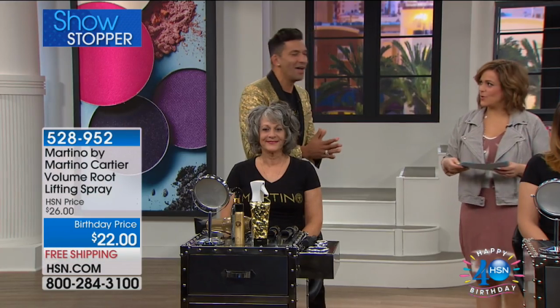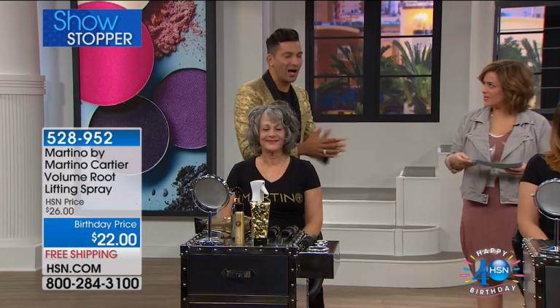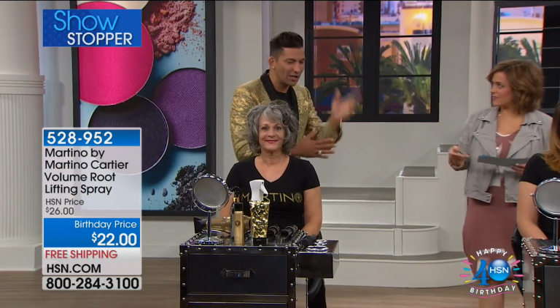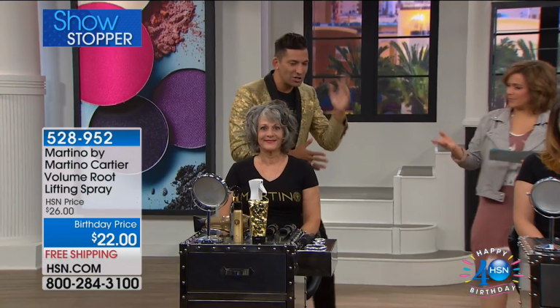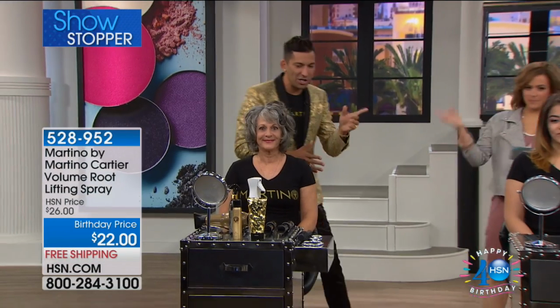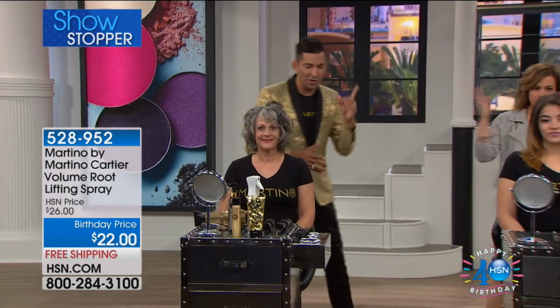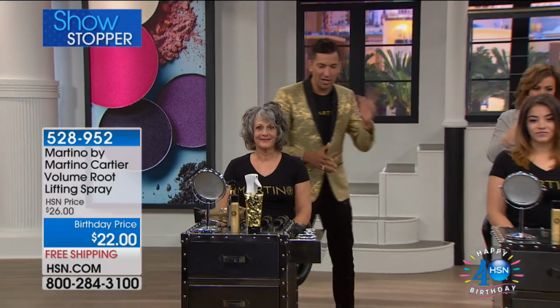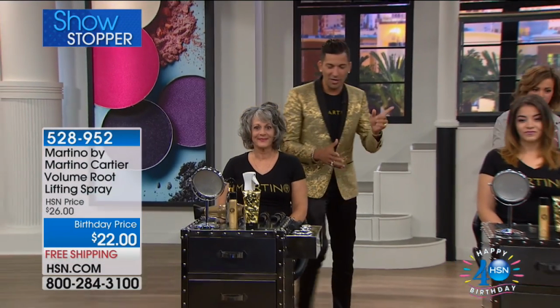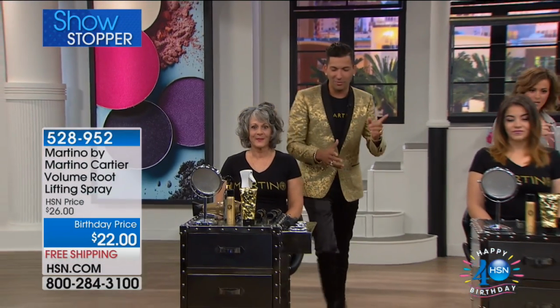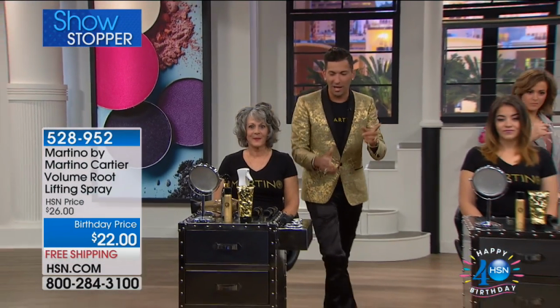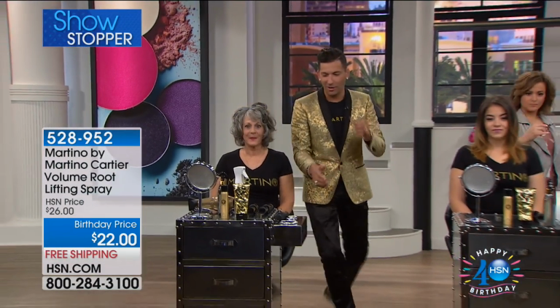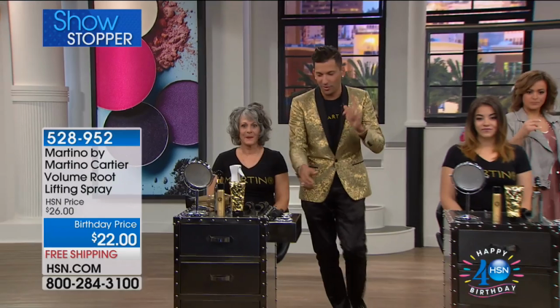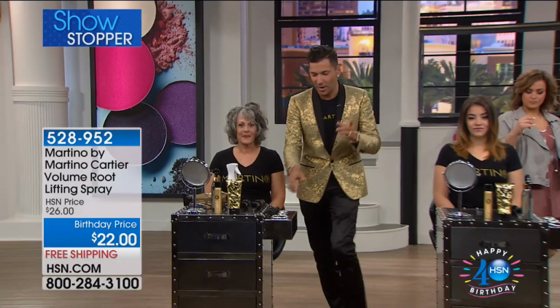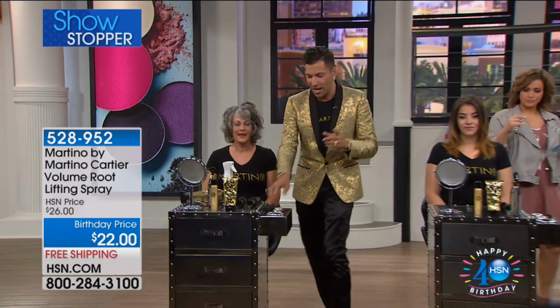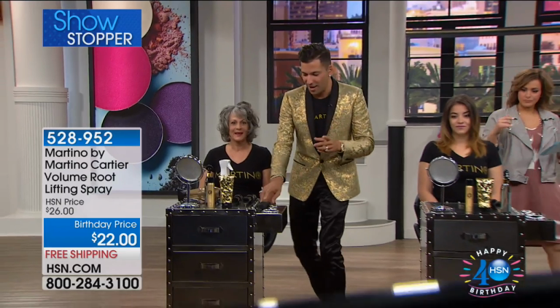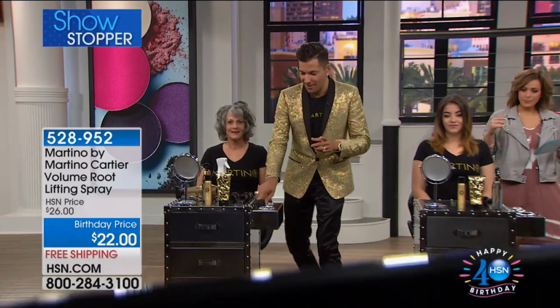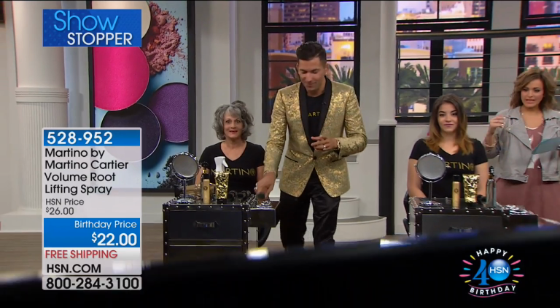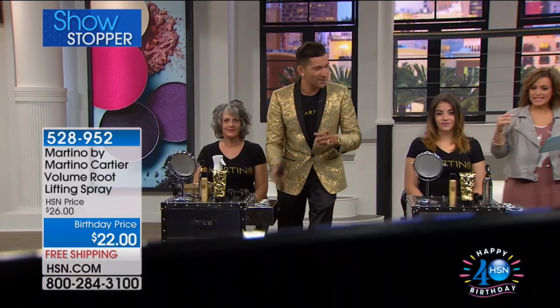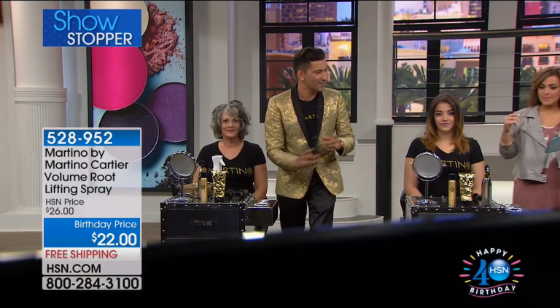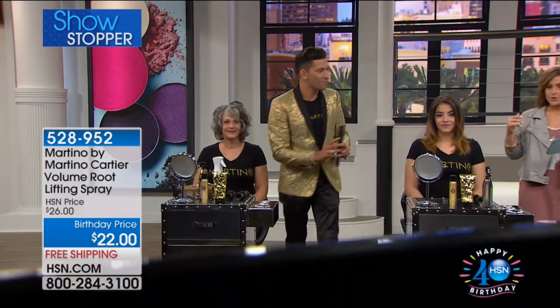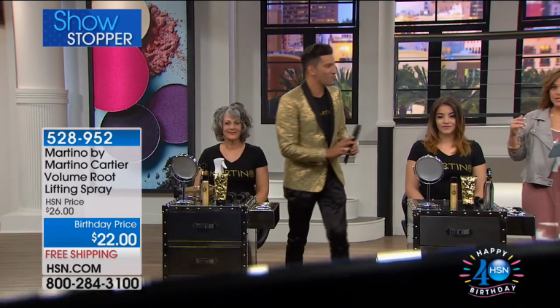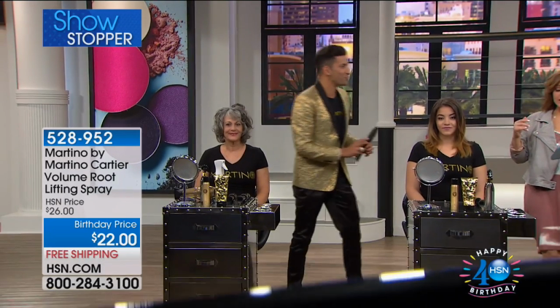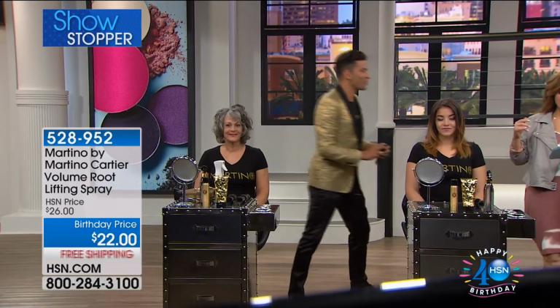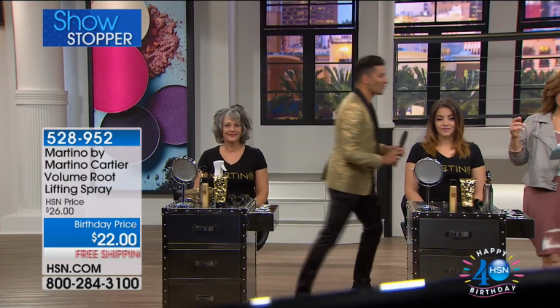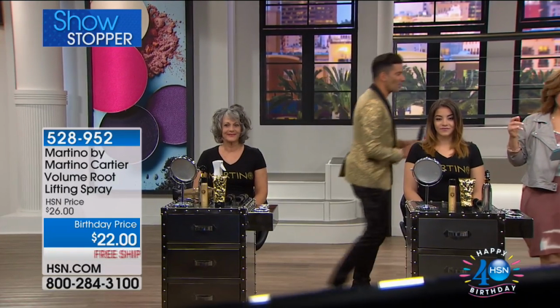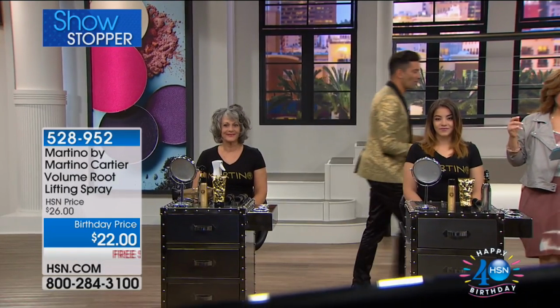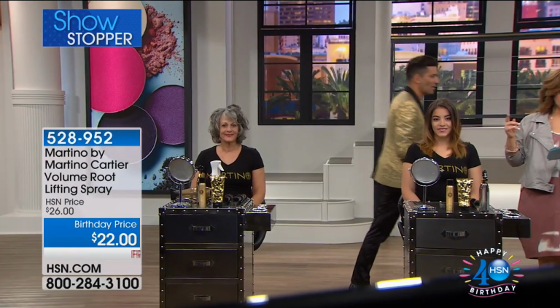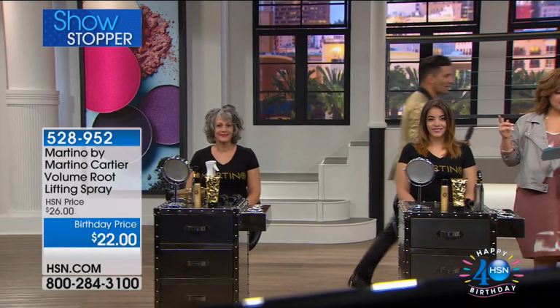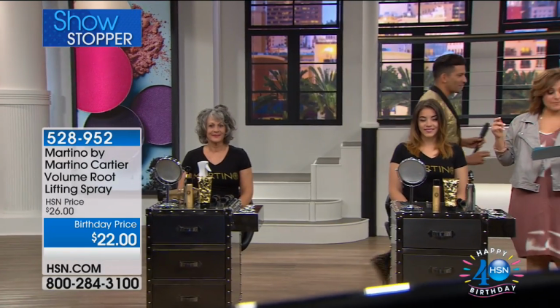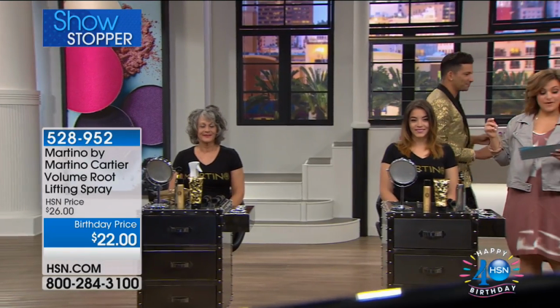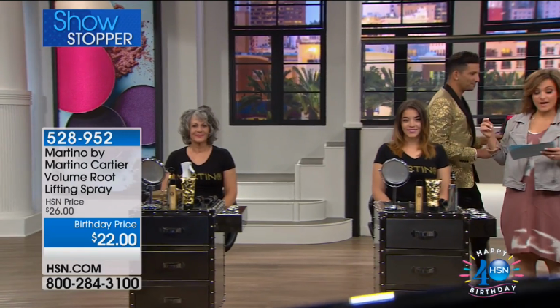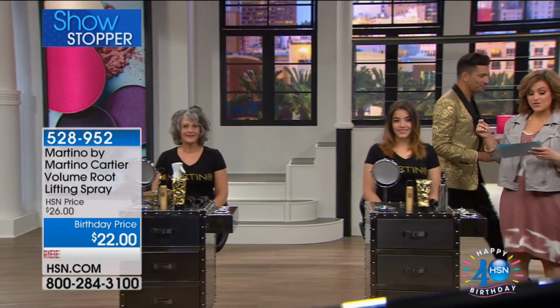So wonderful. I'm going to show you on another model with wet hair. If you want this, it's item 528952.